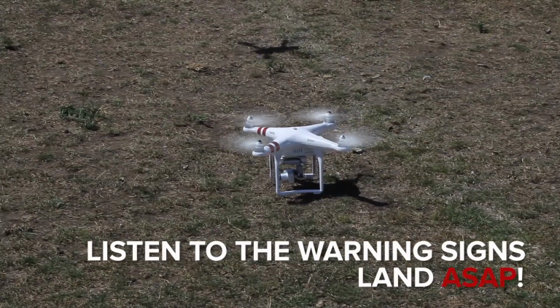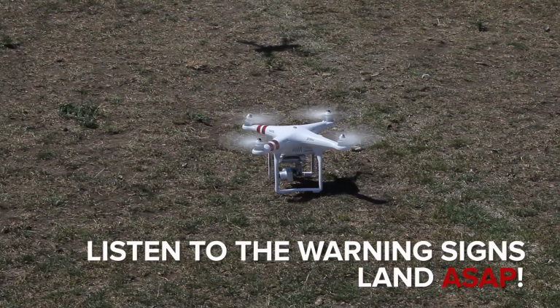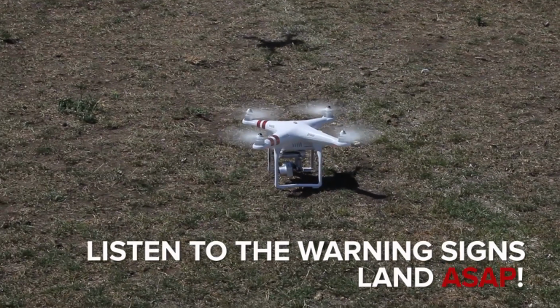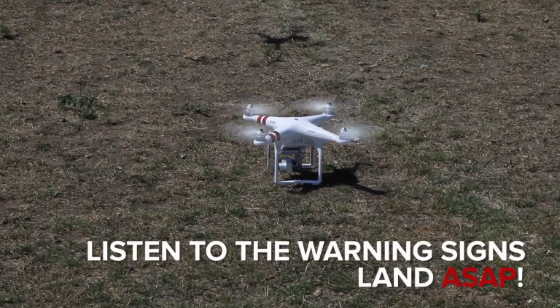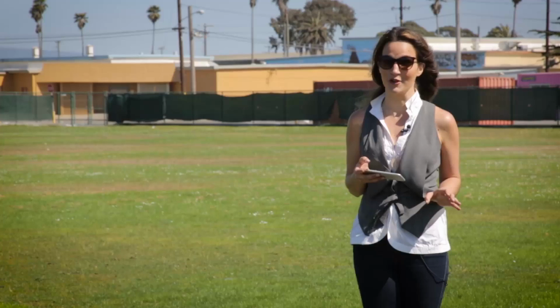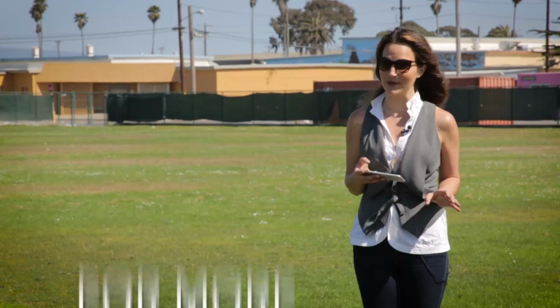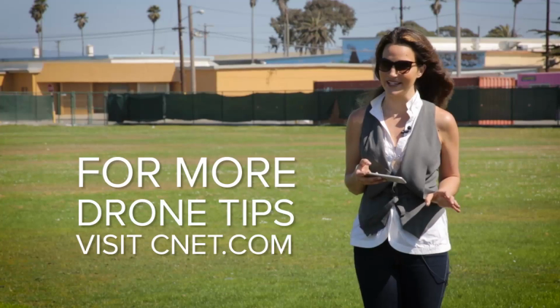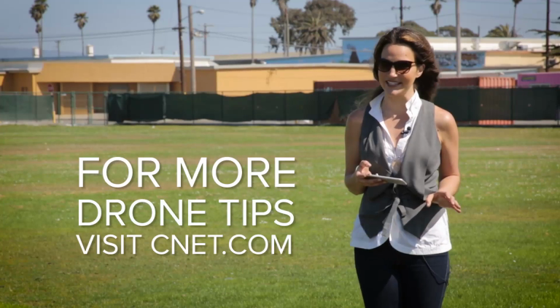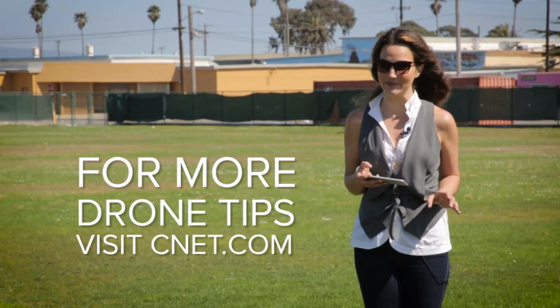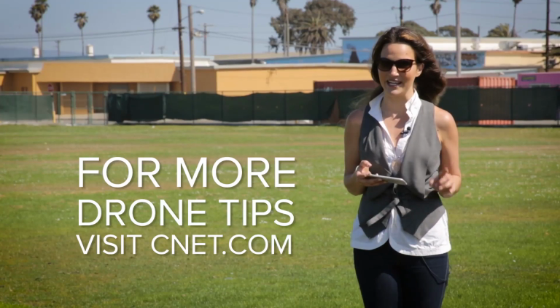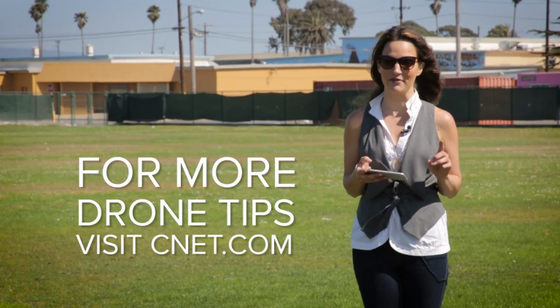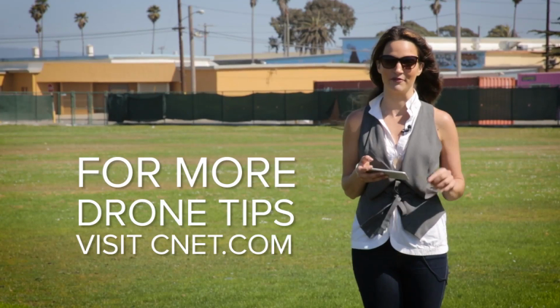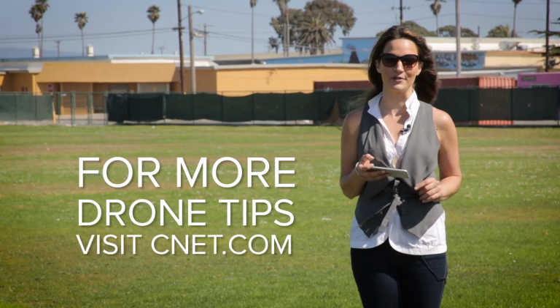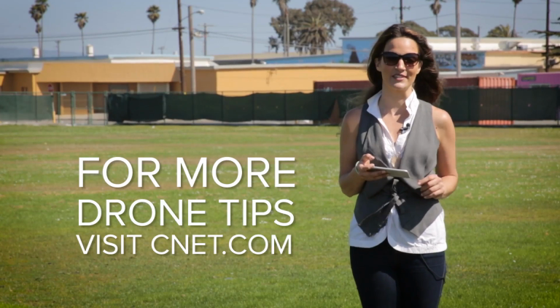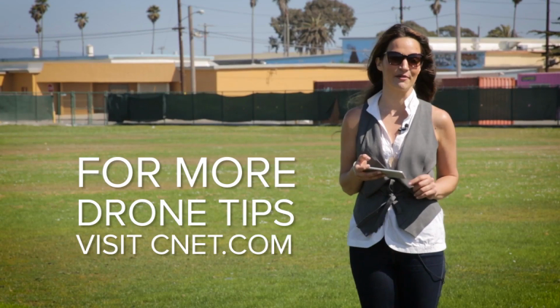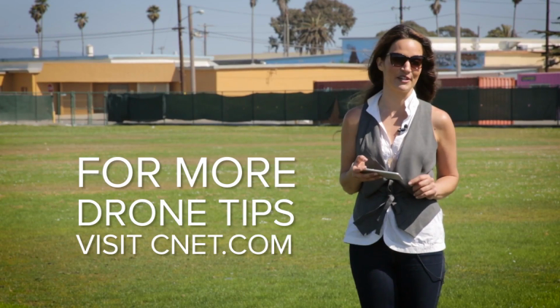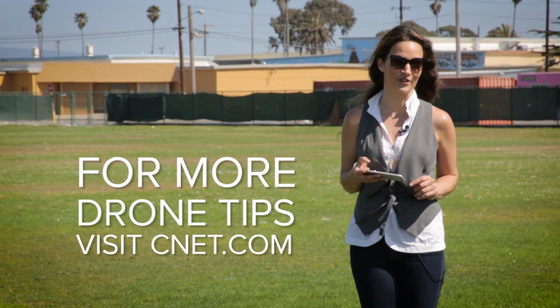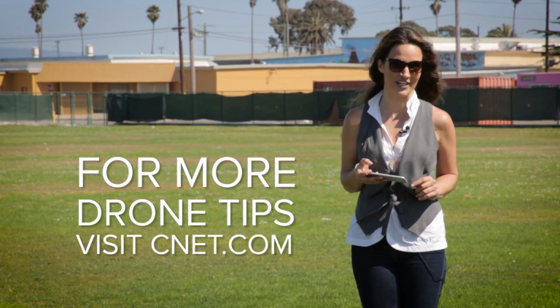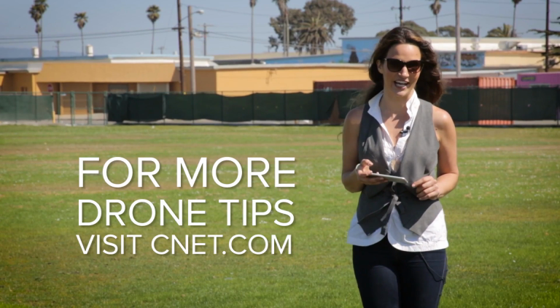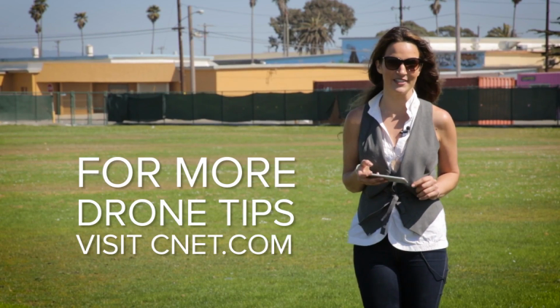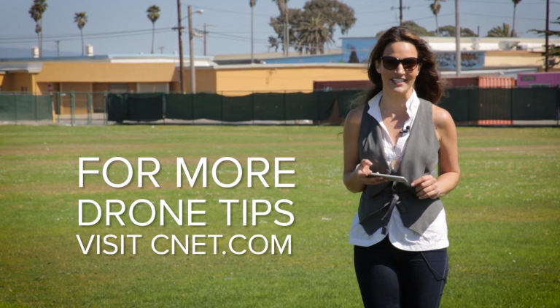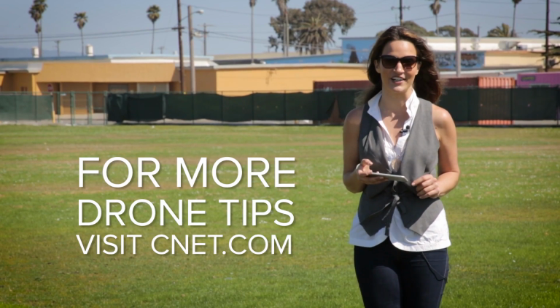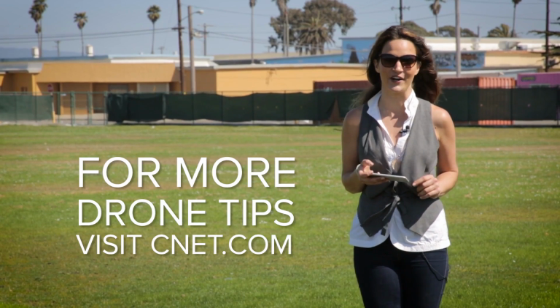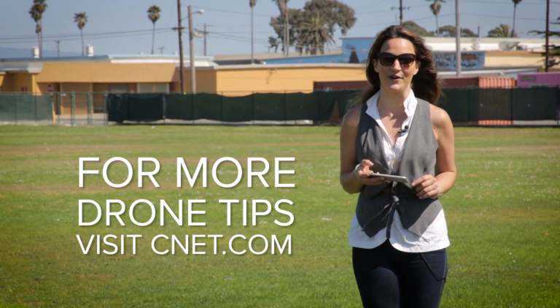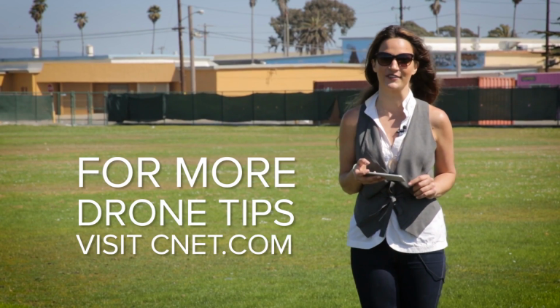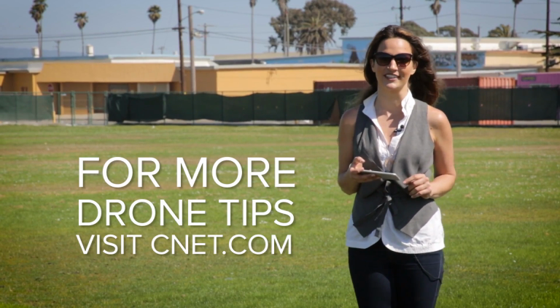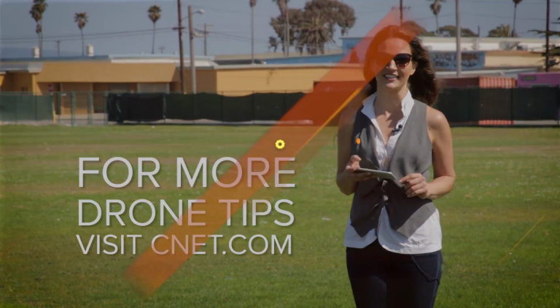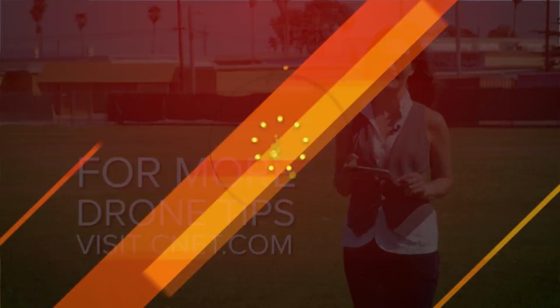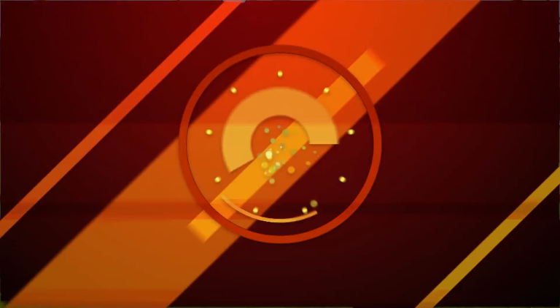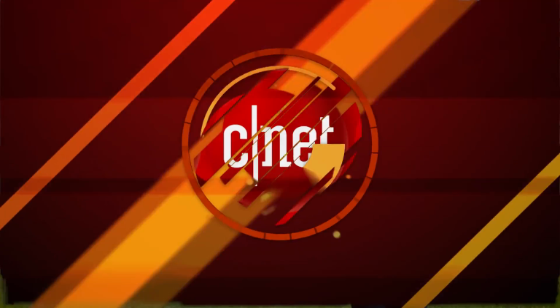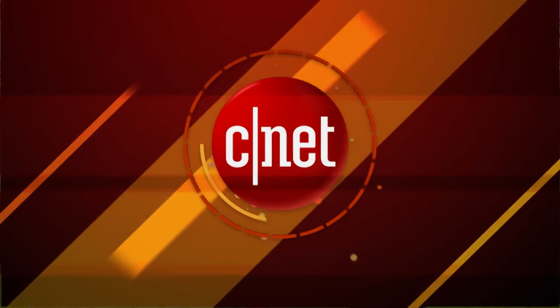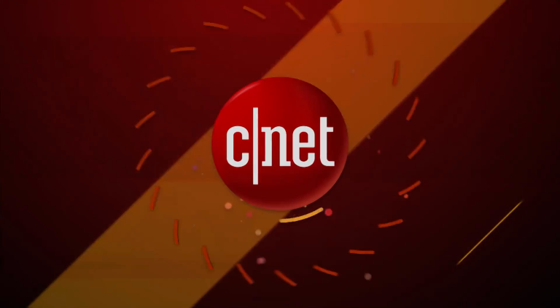And for more drone maintenance tips and reviews, make sure to check out CNET.com.